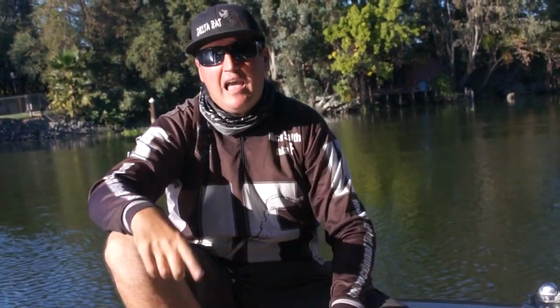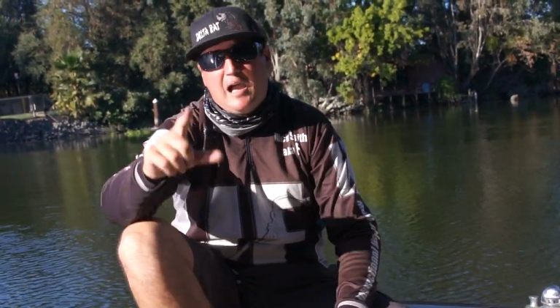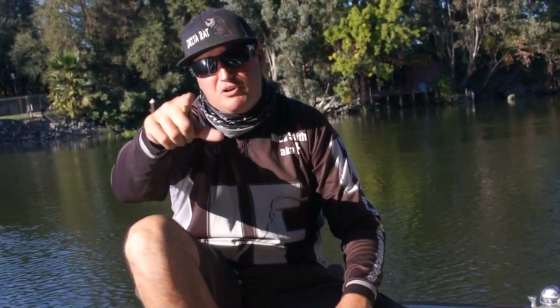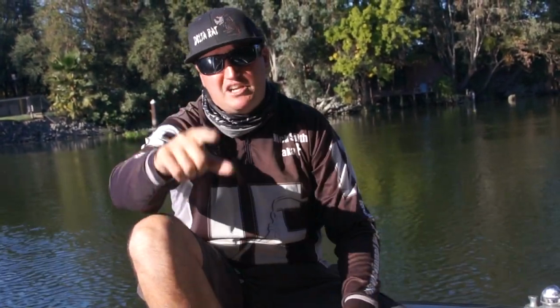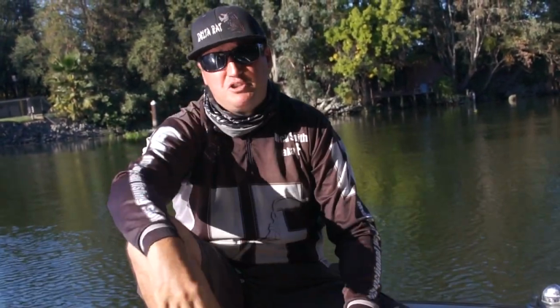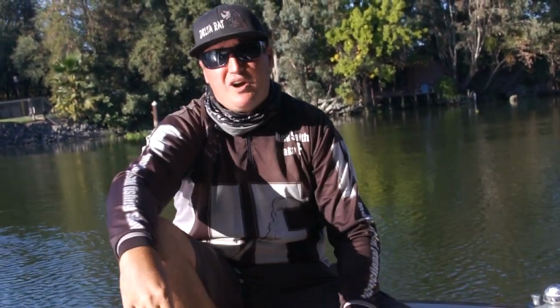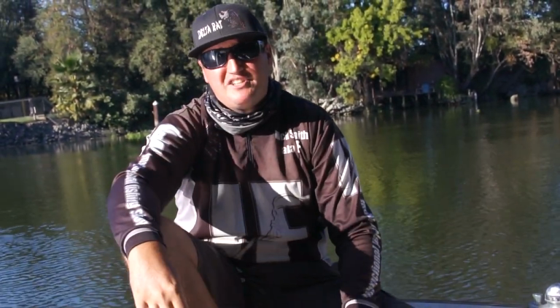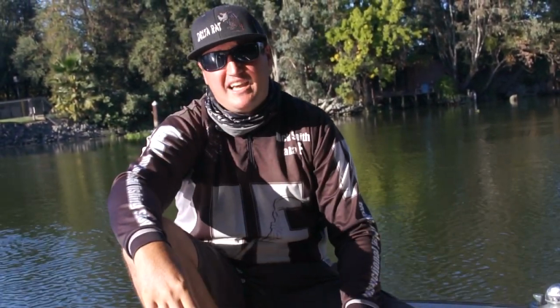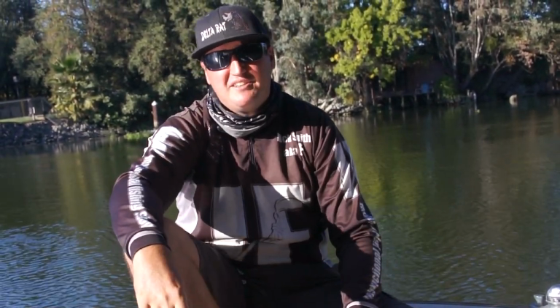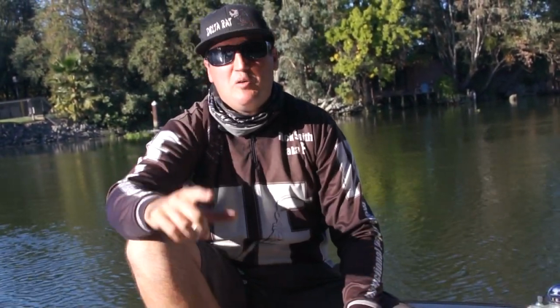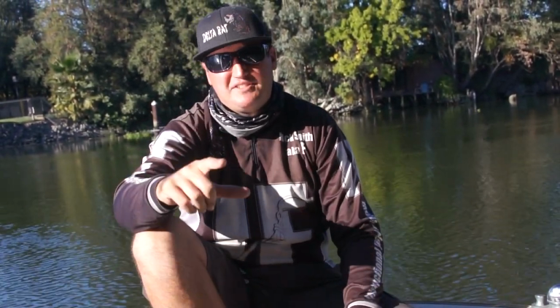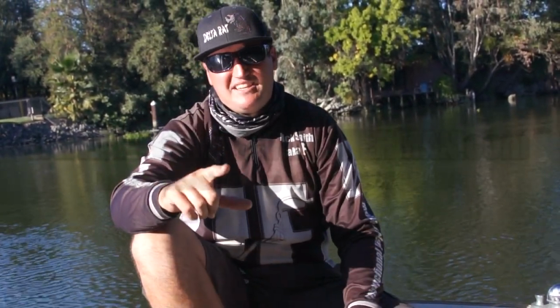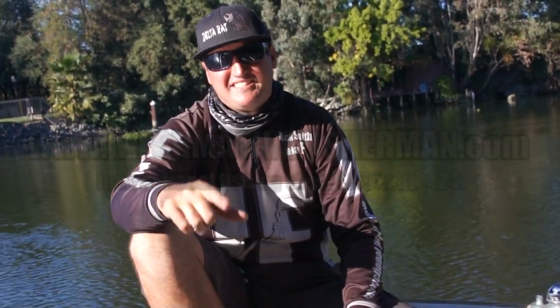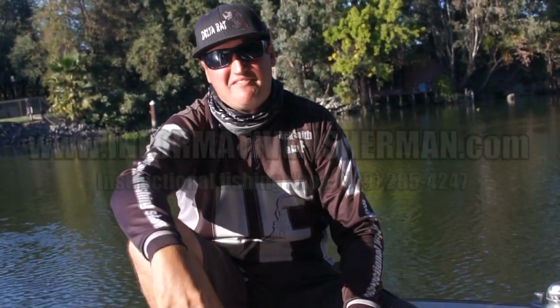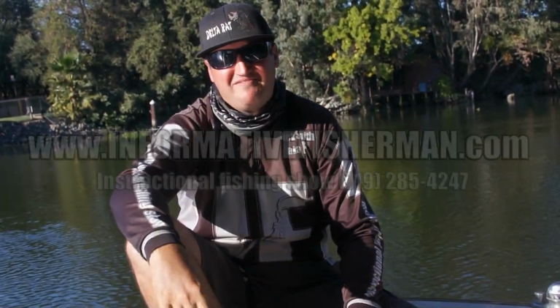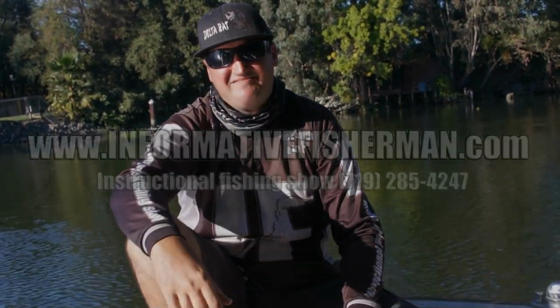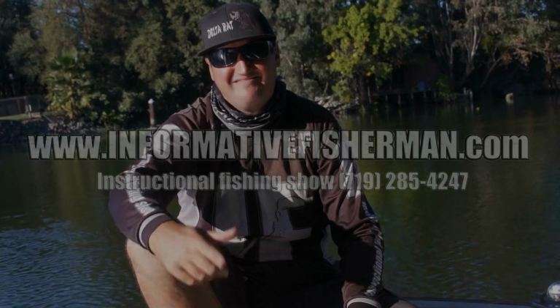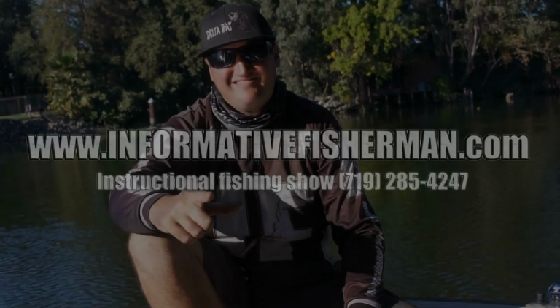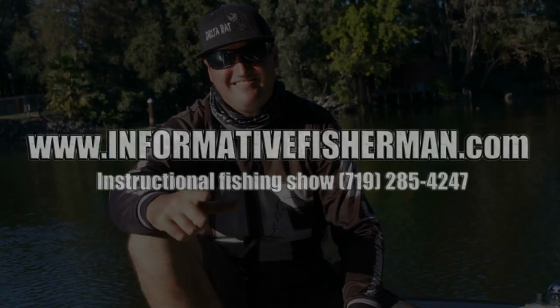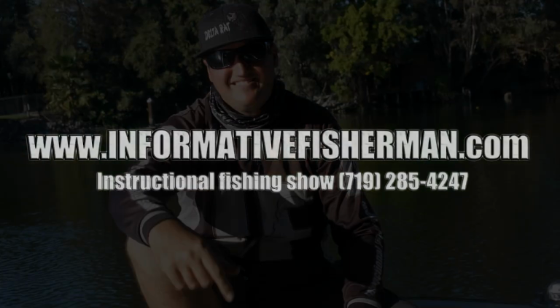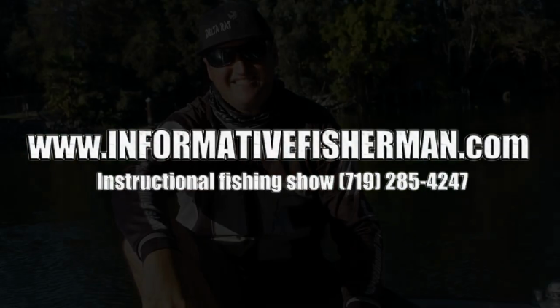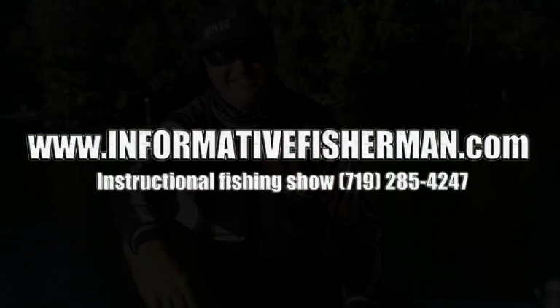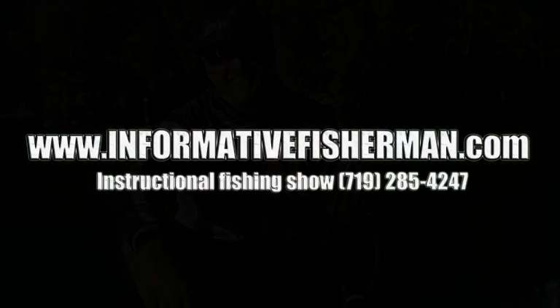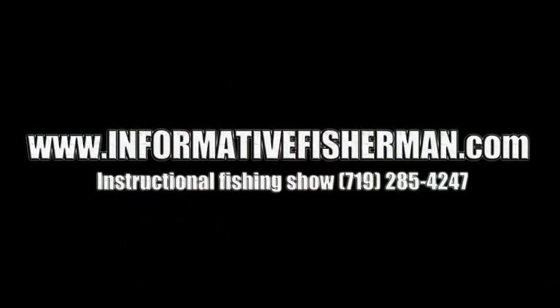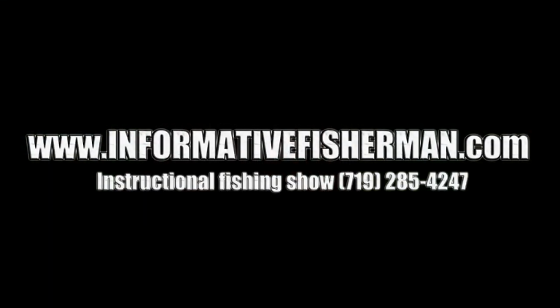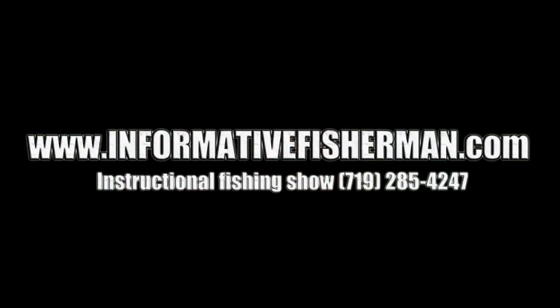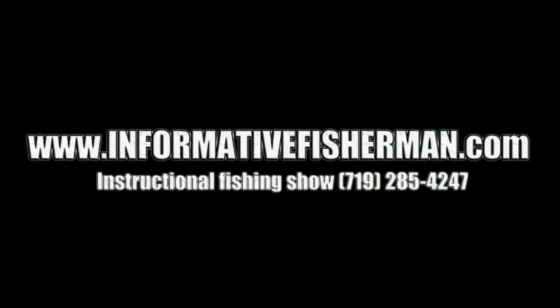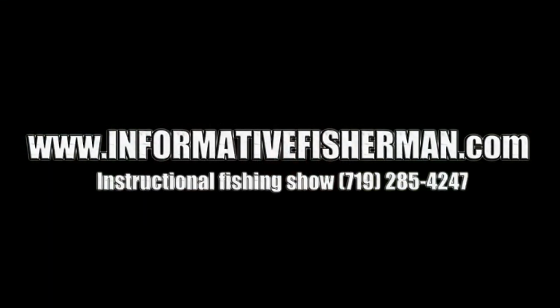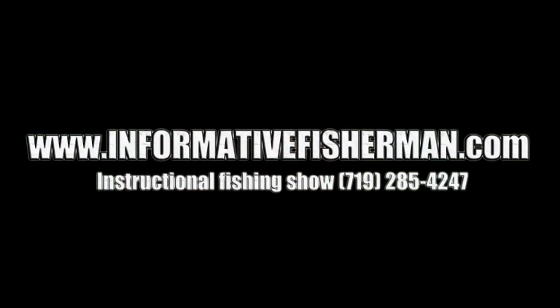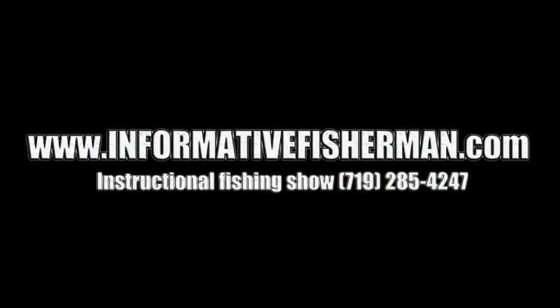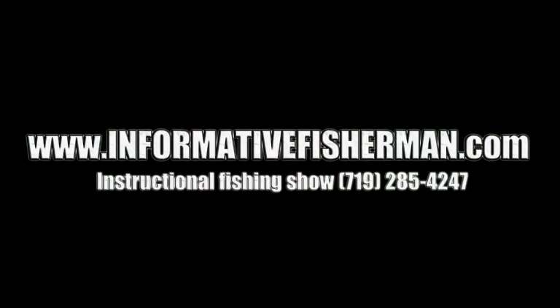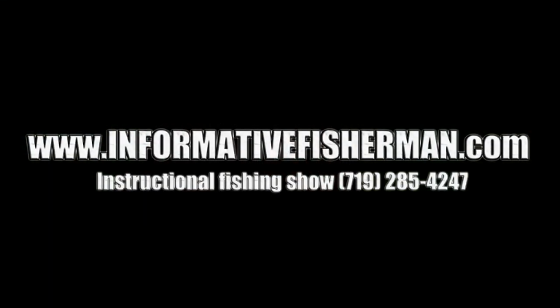I appreciate you watching, guys. We'll see you next time.